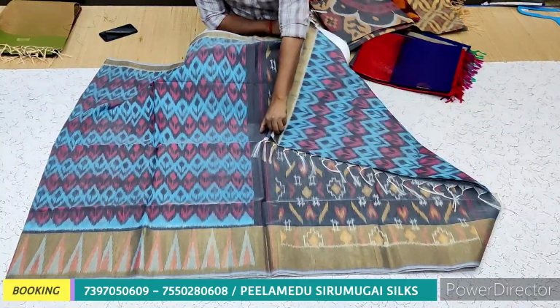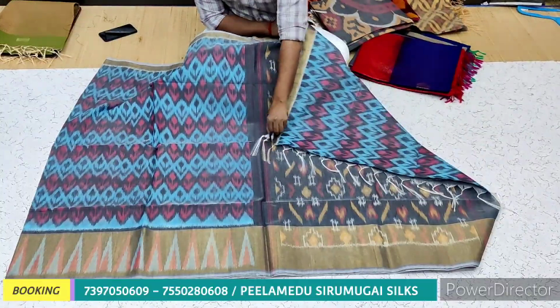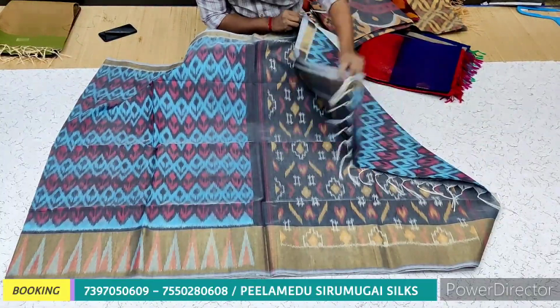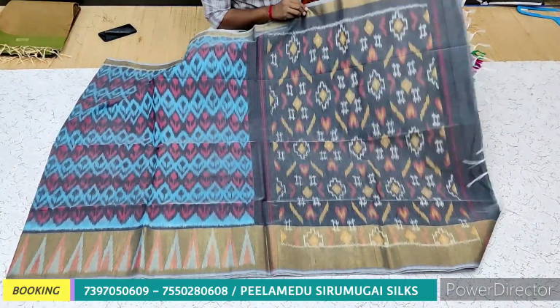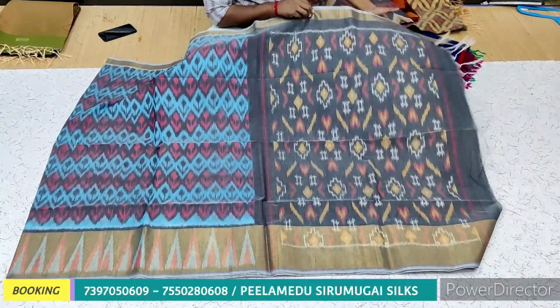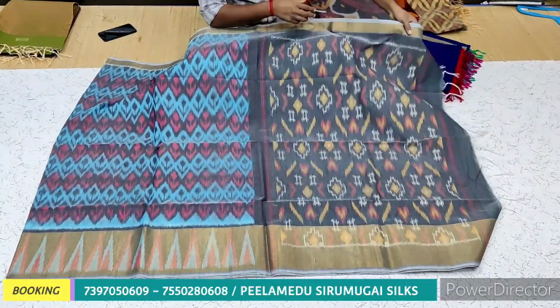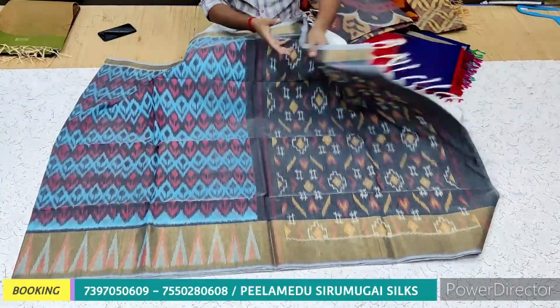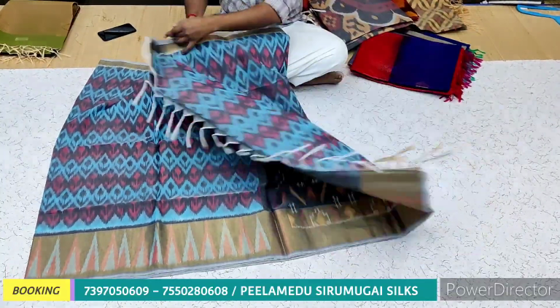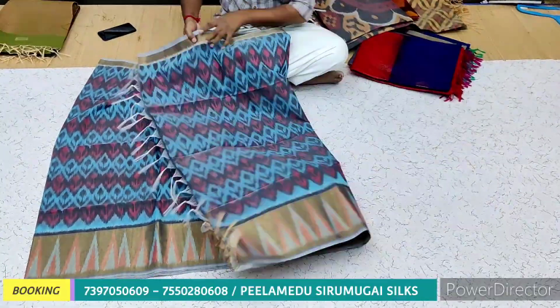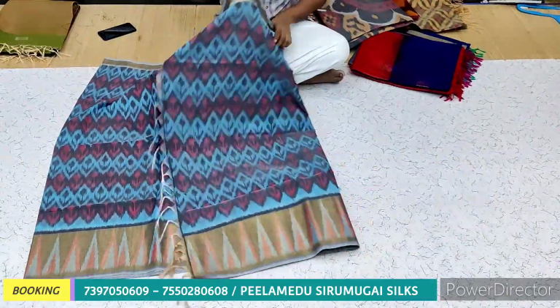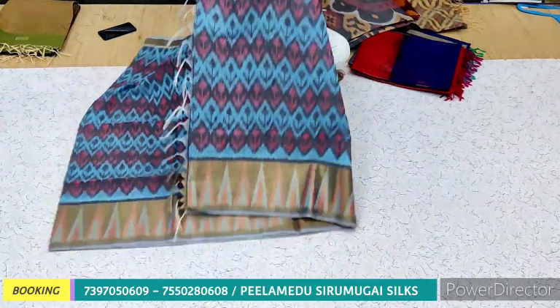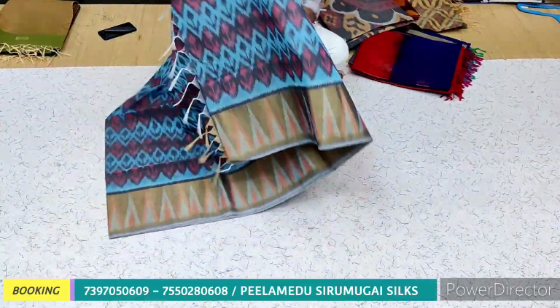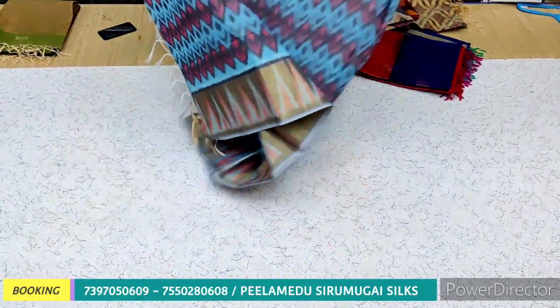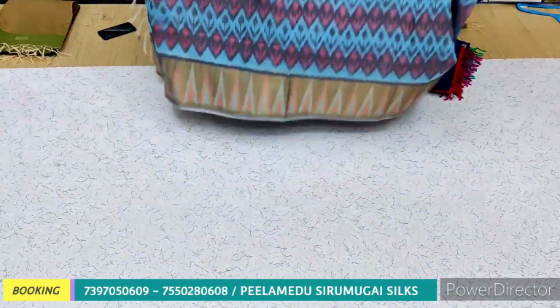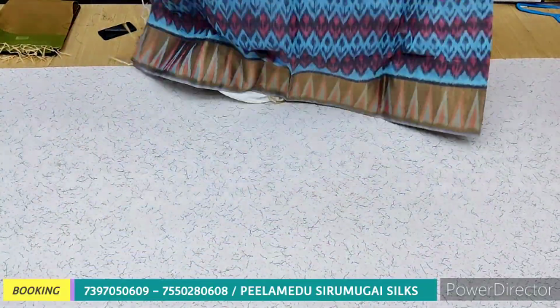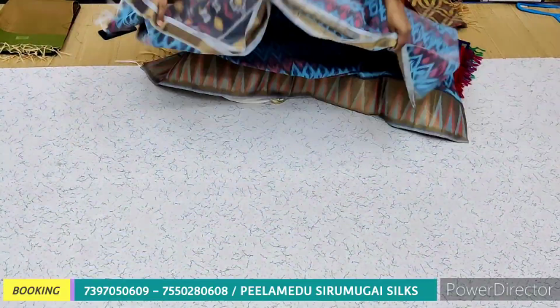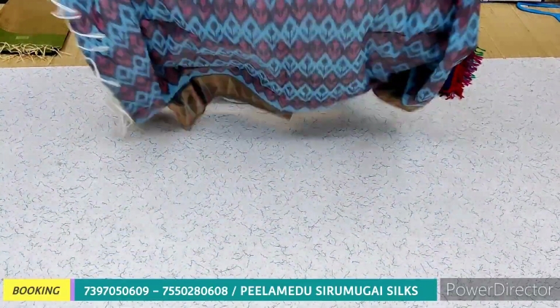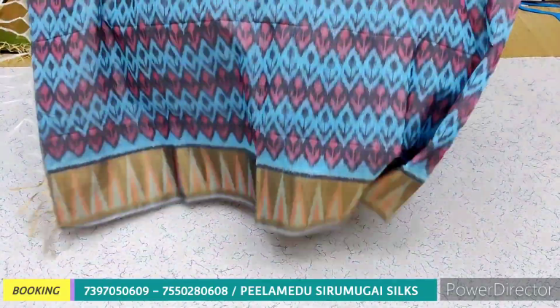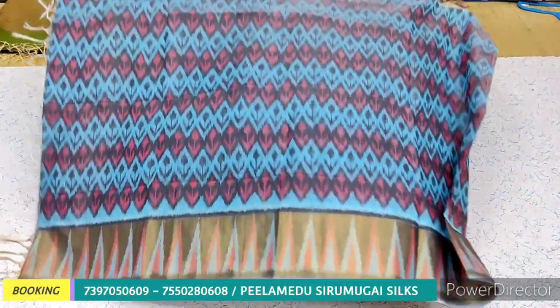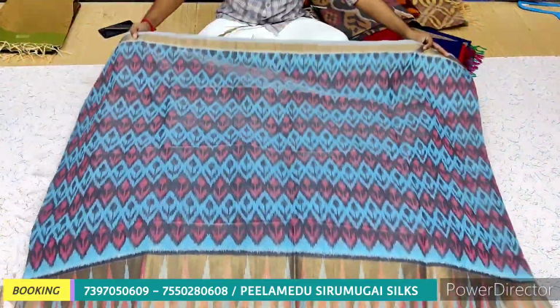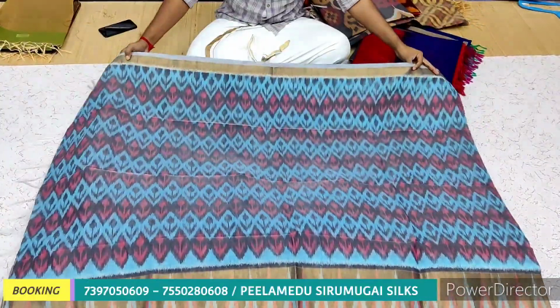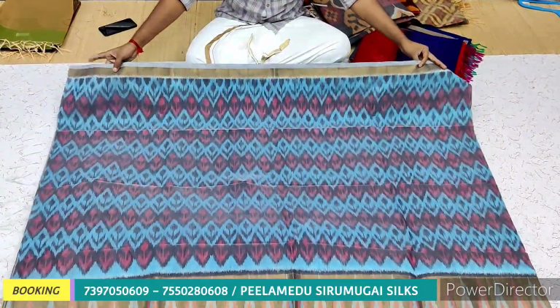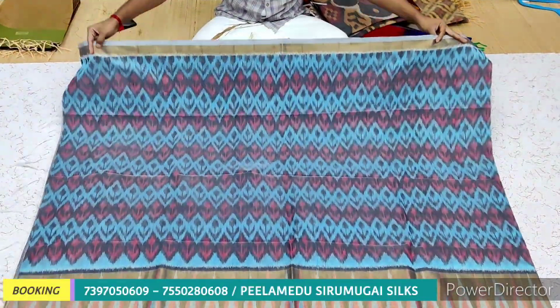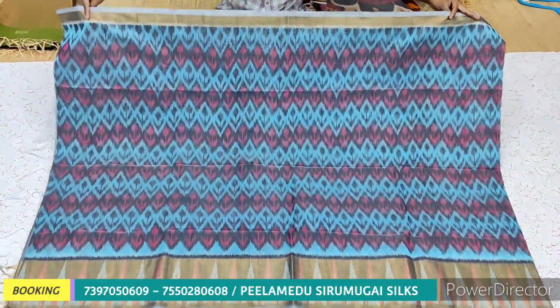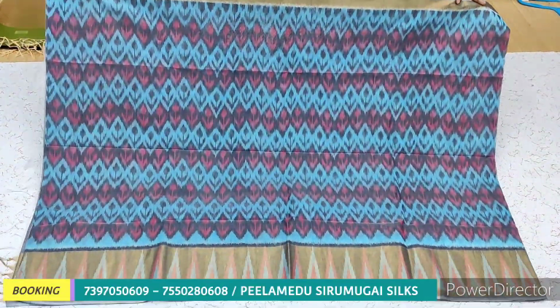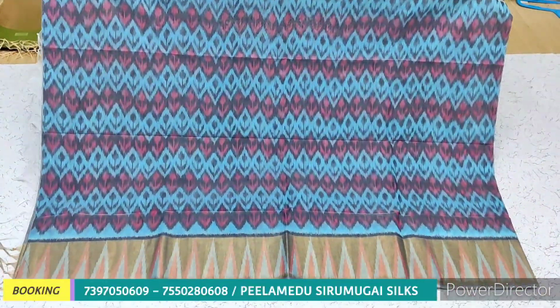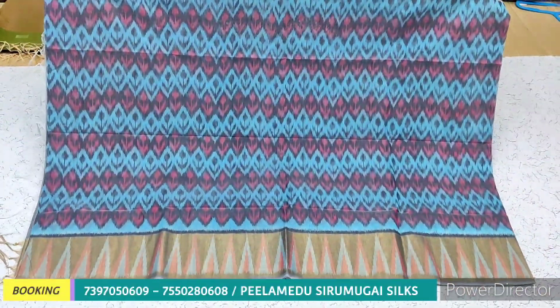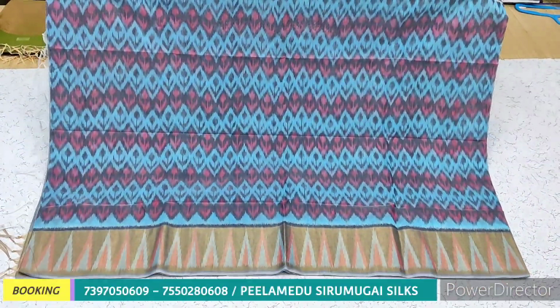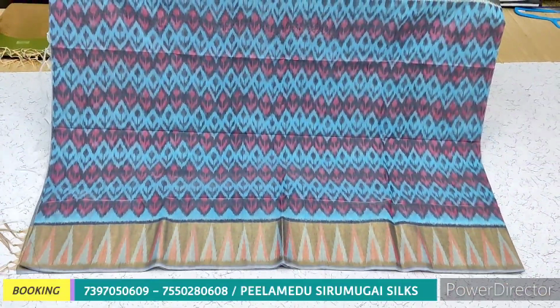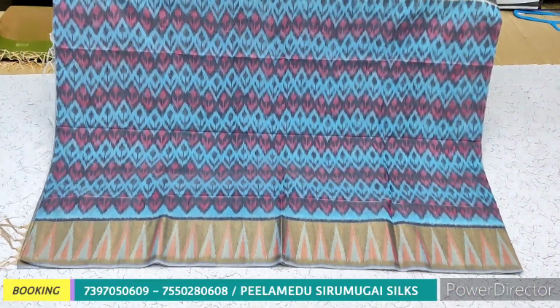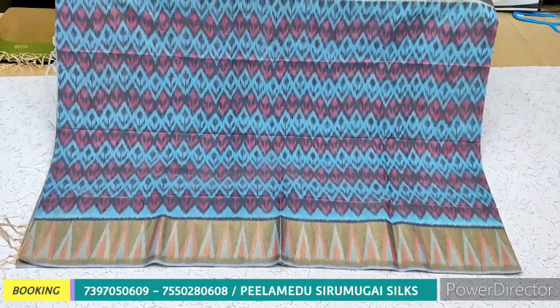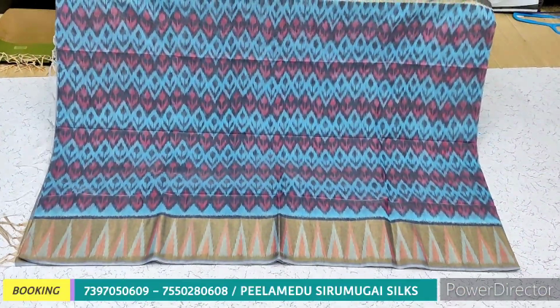This is an 8-inch bottle and we also have a 2-inch bottle. This price is Rs. 2150.